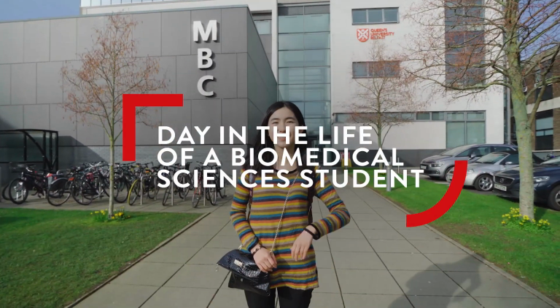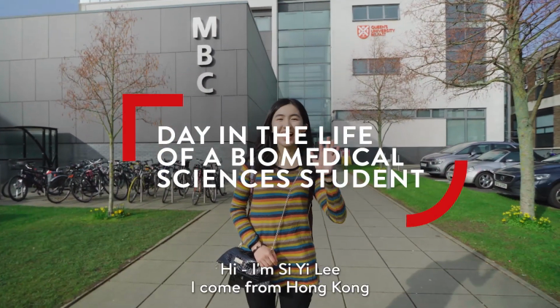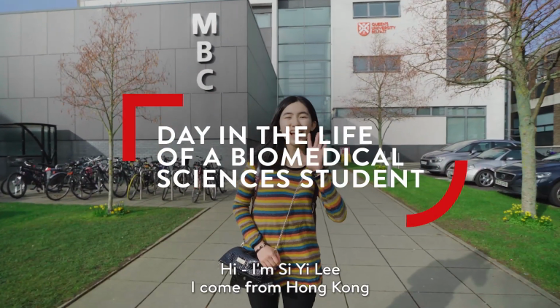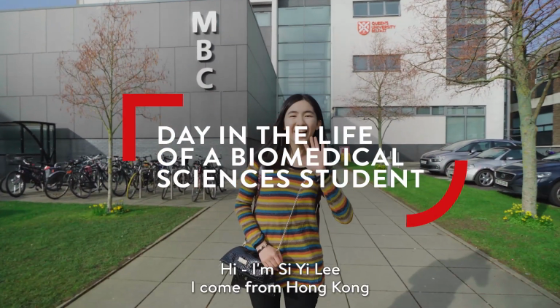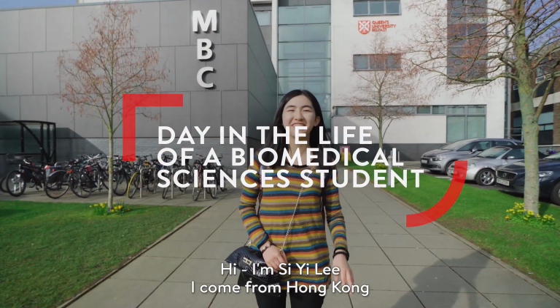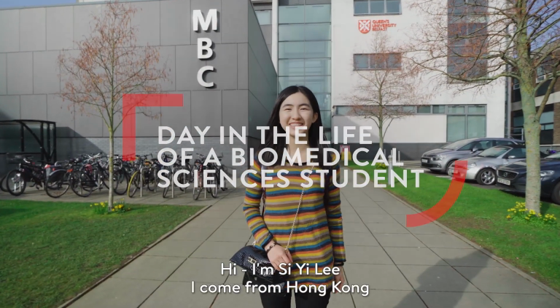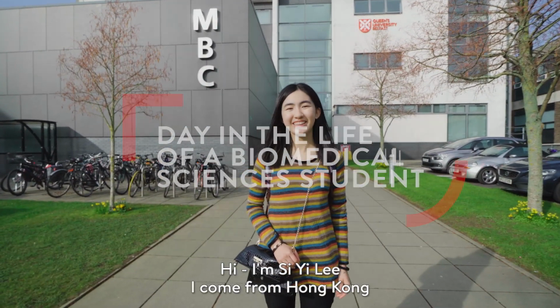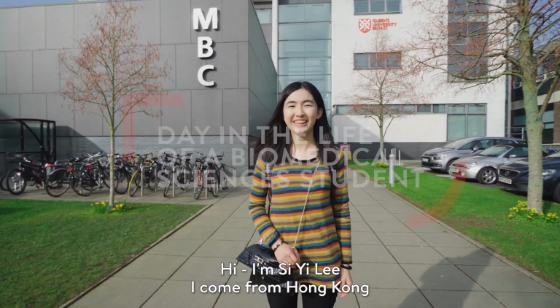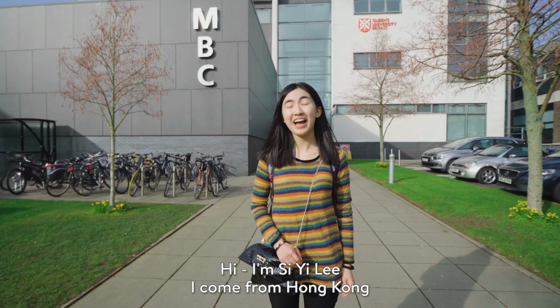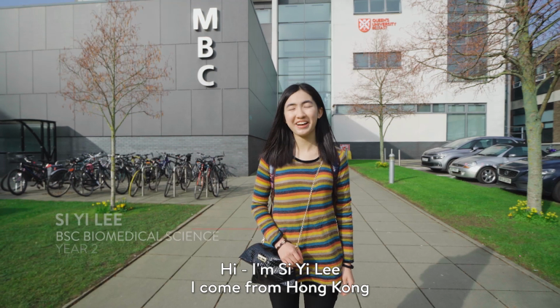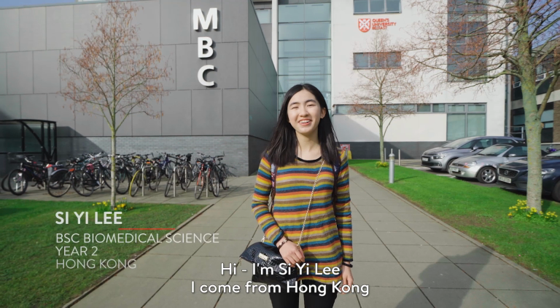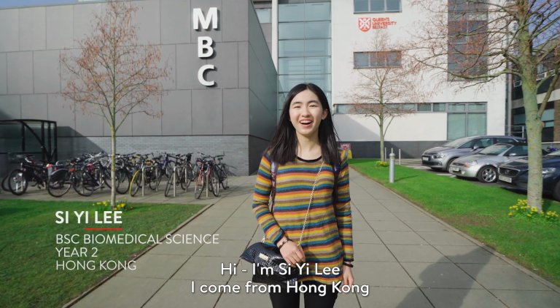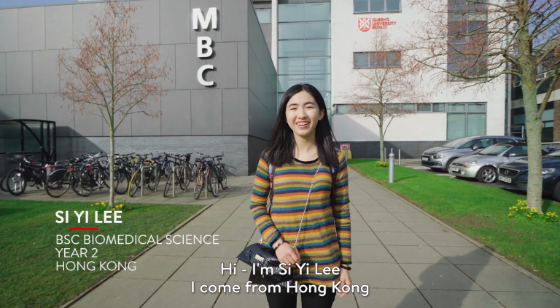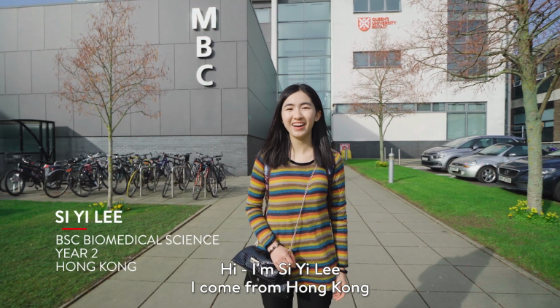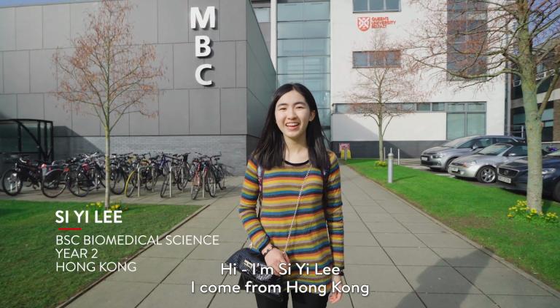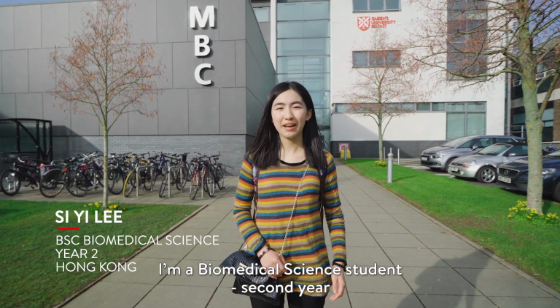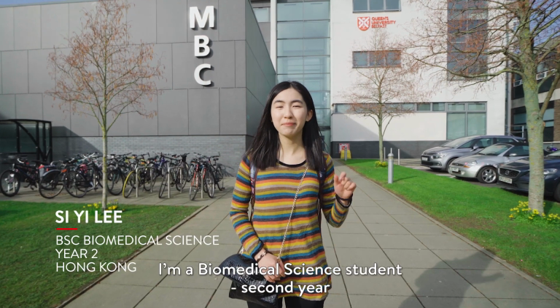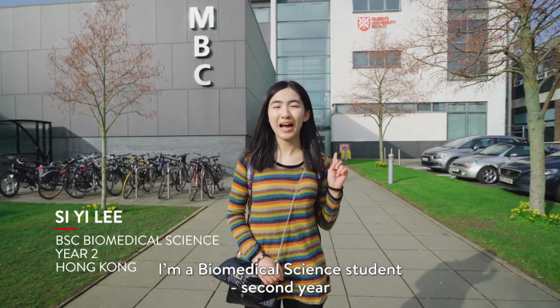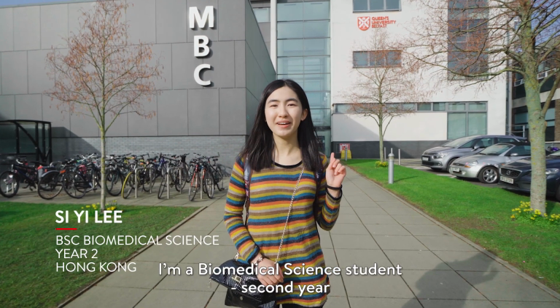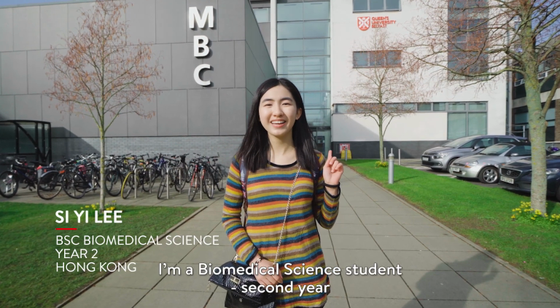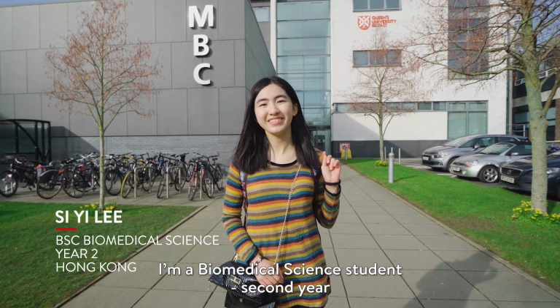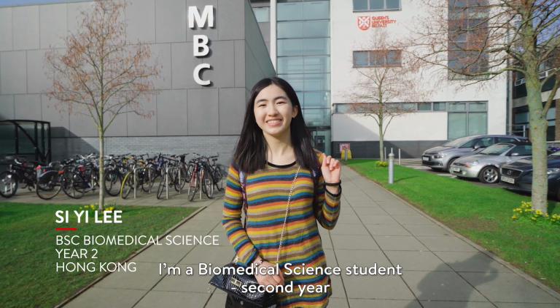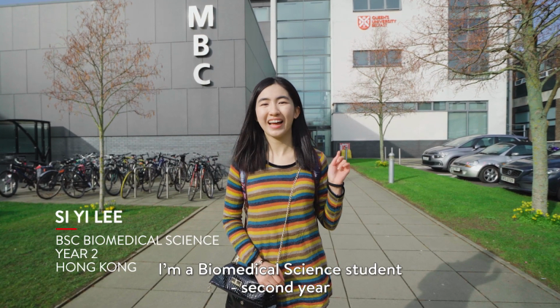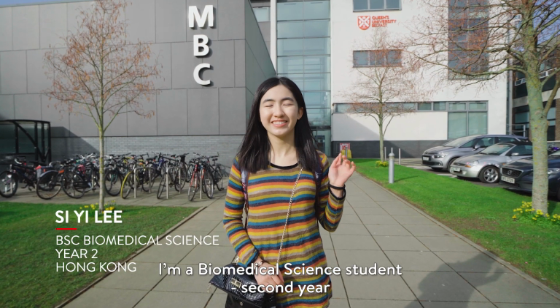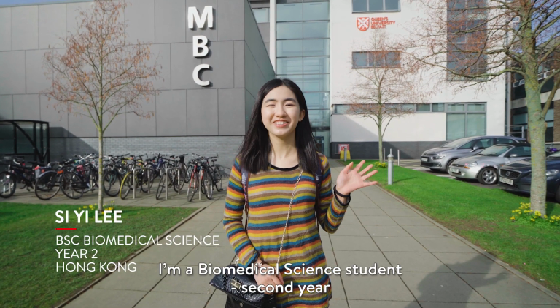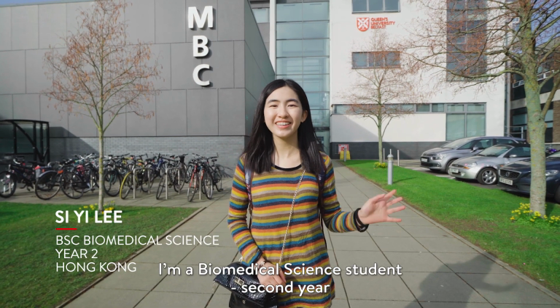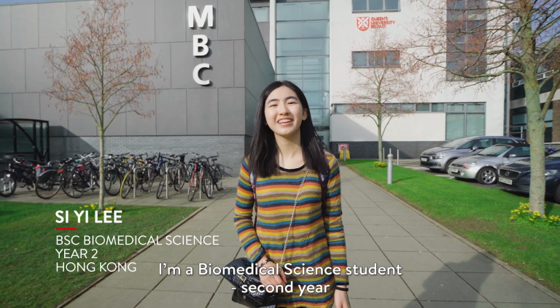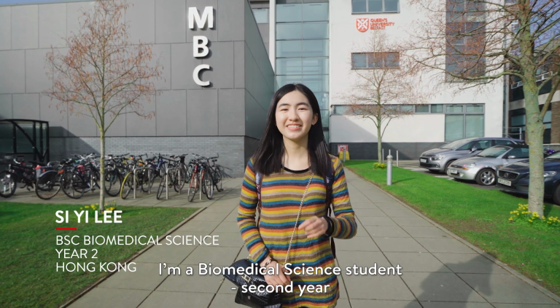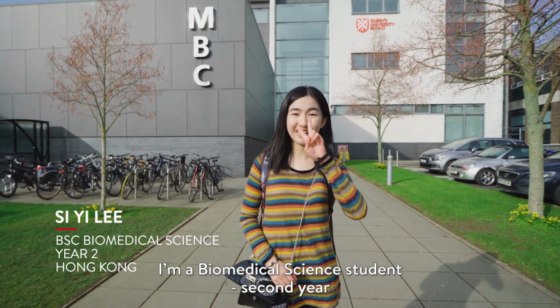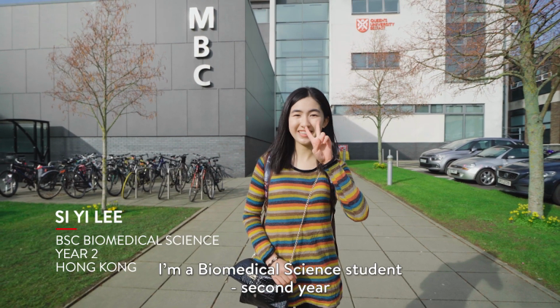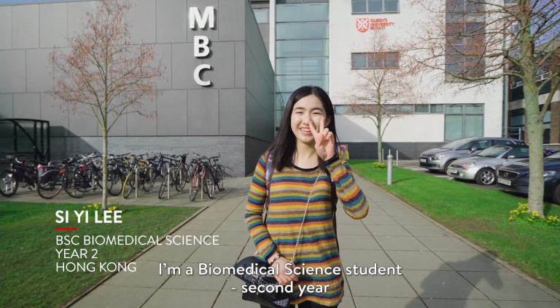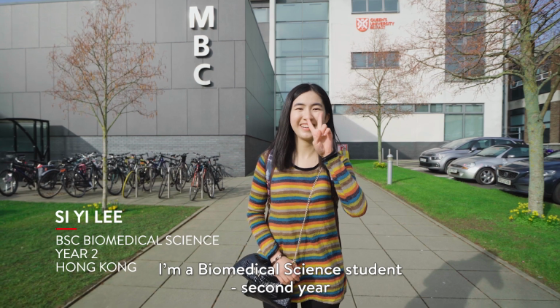Hi, I'm C.E. Lee. I come from Hong Kong. I'm a biomedical science student, second year.